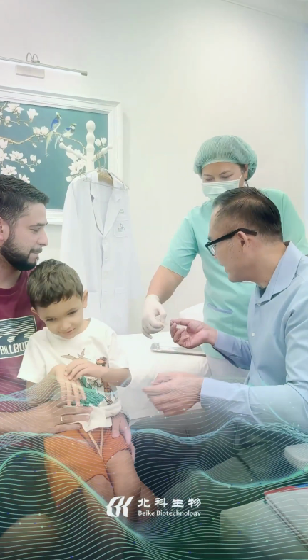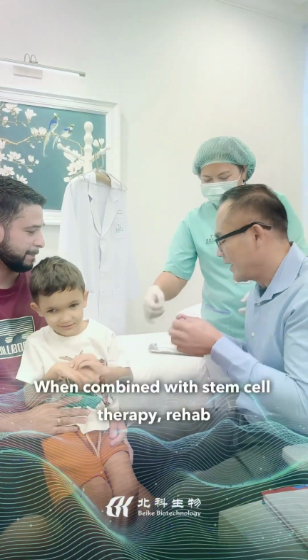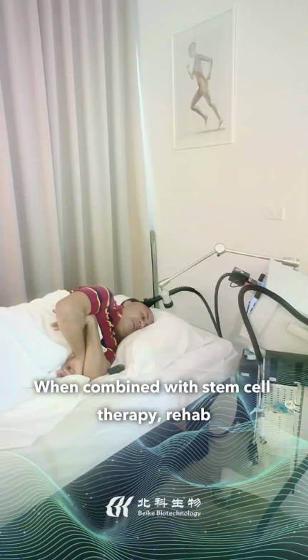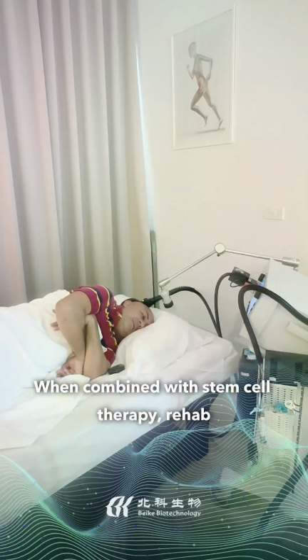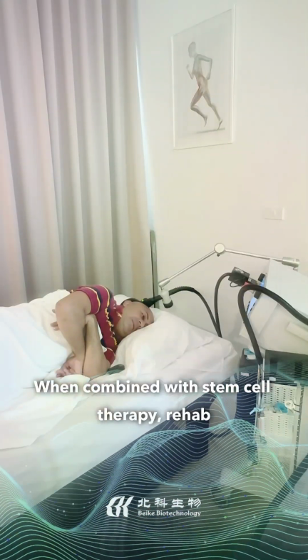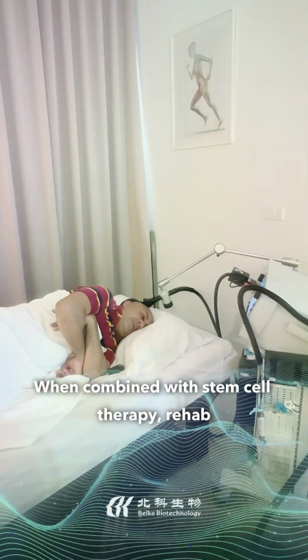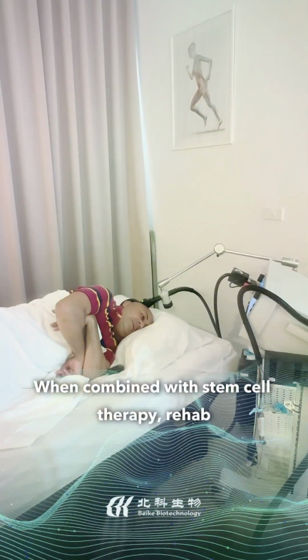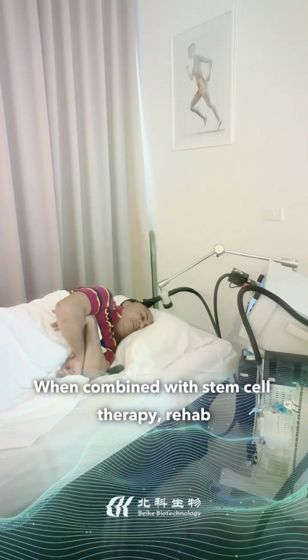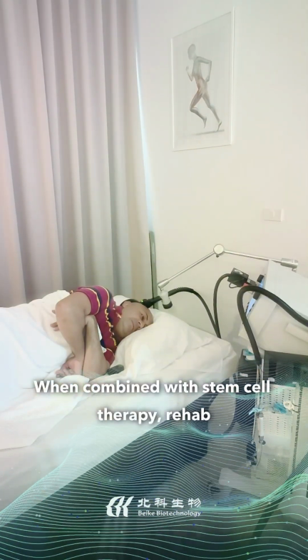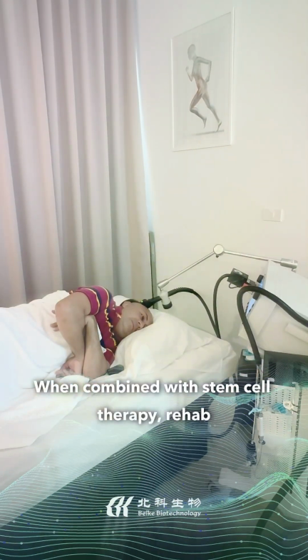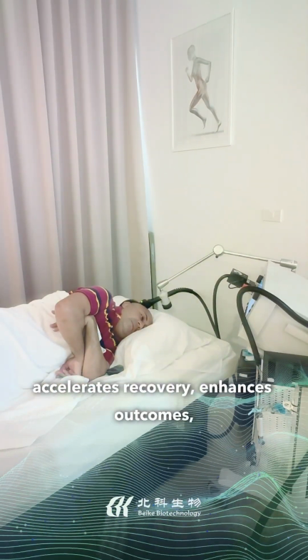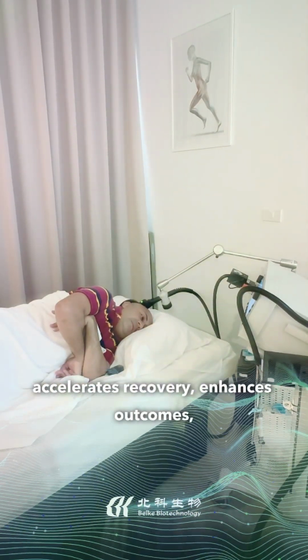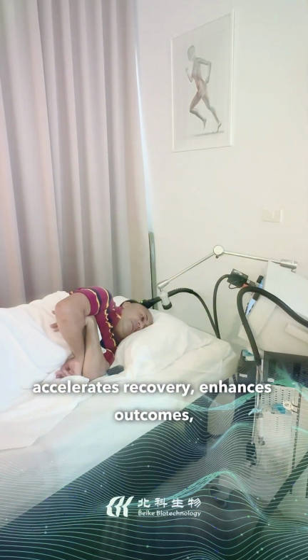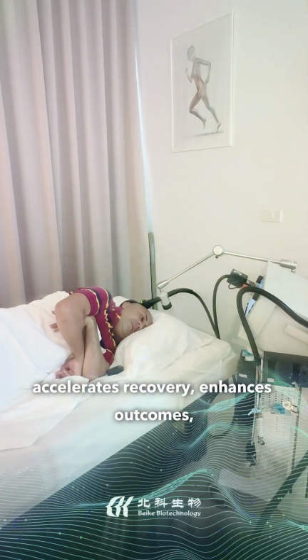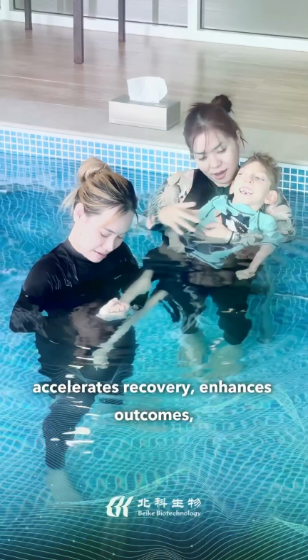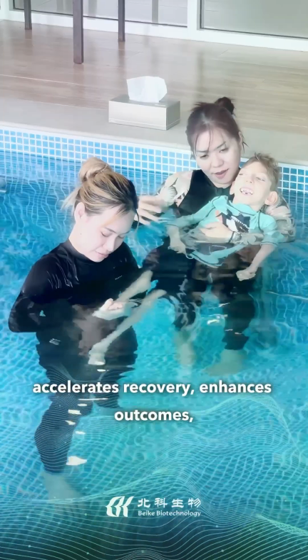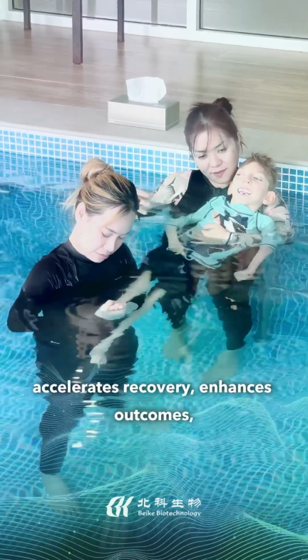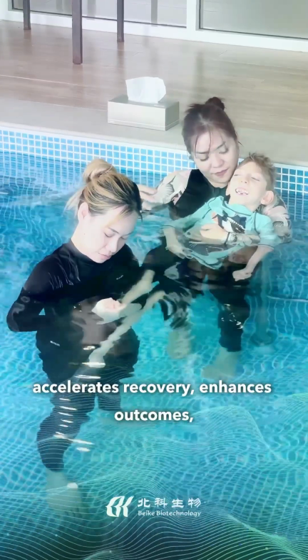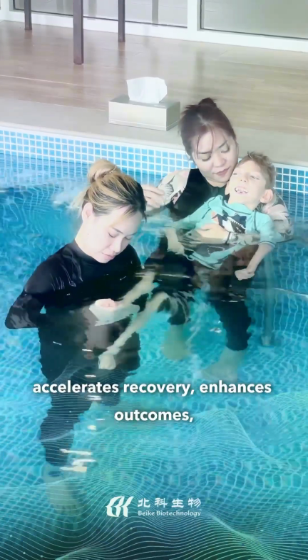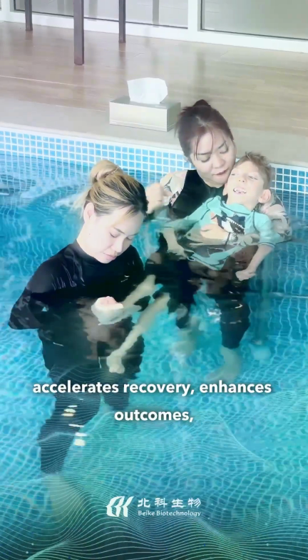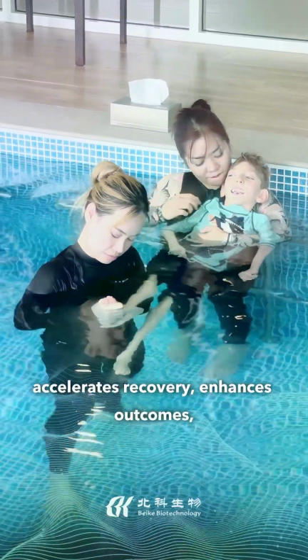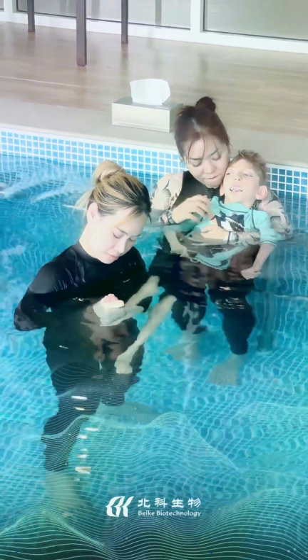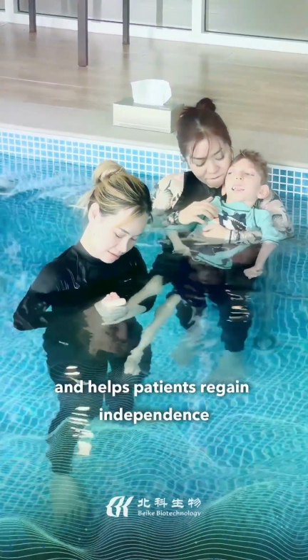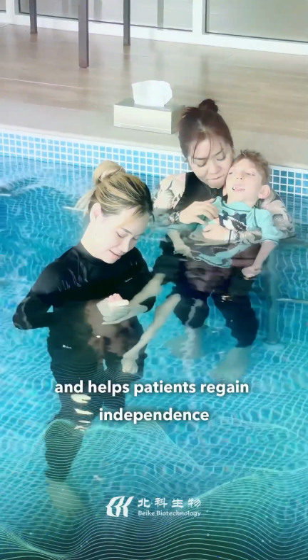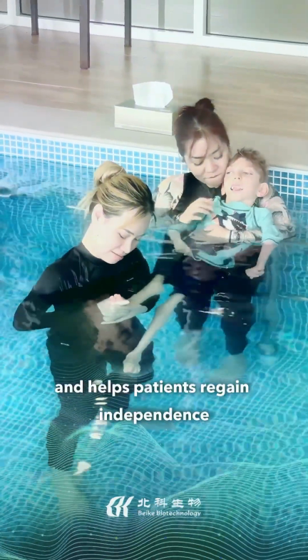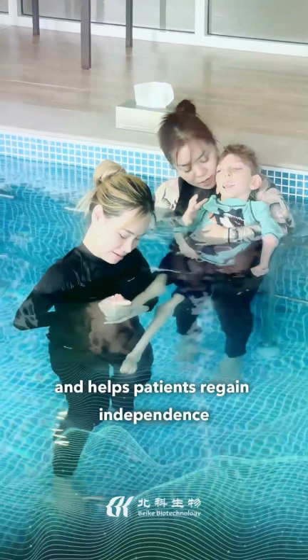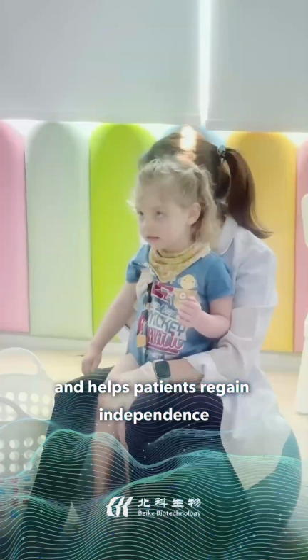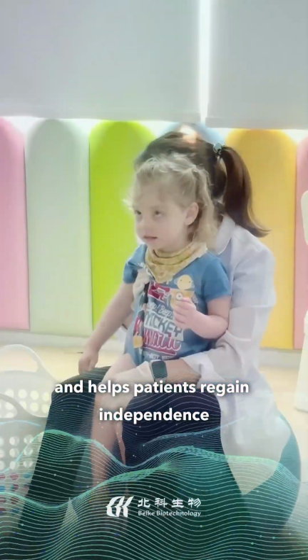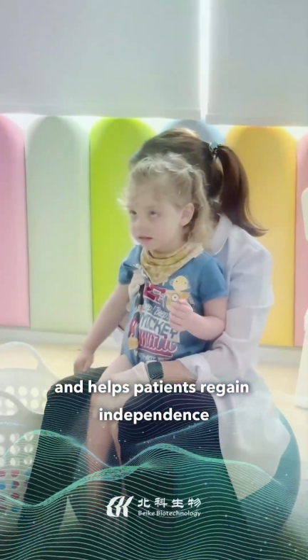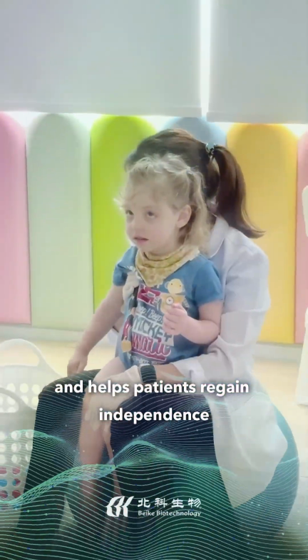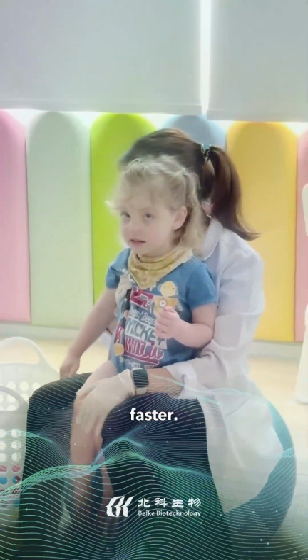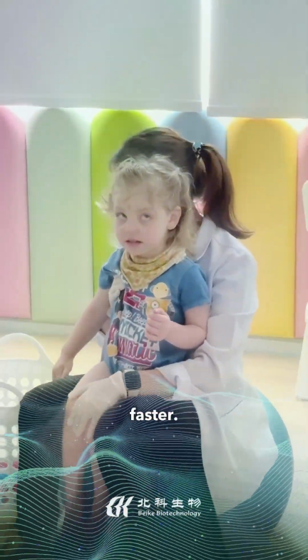When combined with stem cell therapy, rehab accelerates recovery, enhances outcomes, and helps patients regain independence faster.